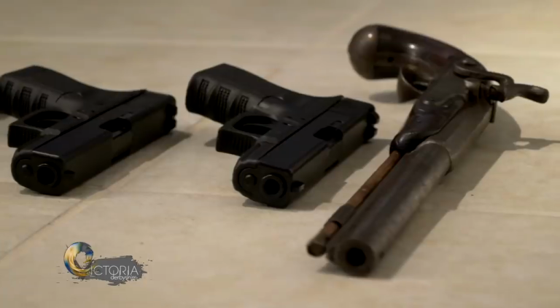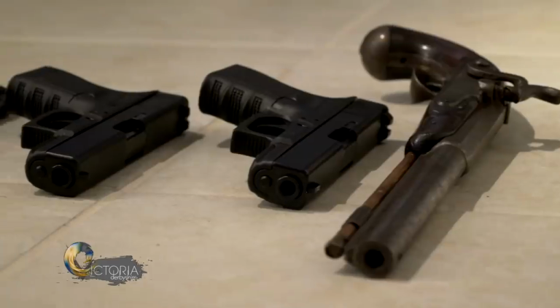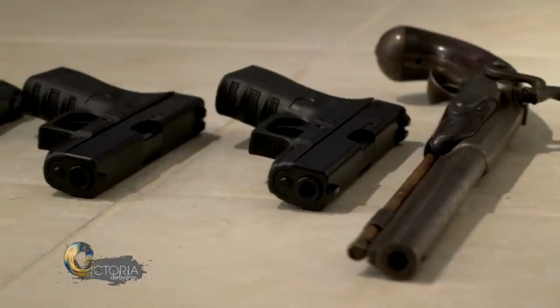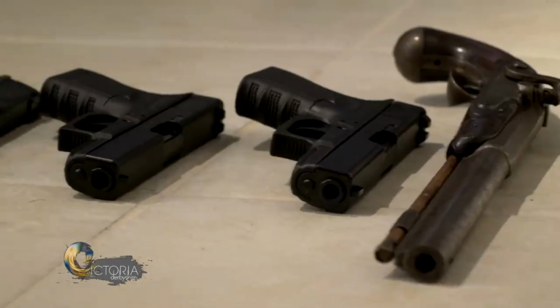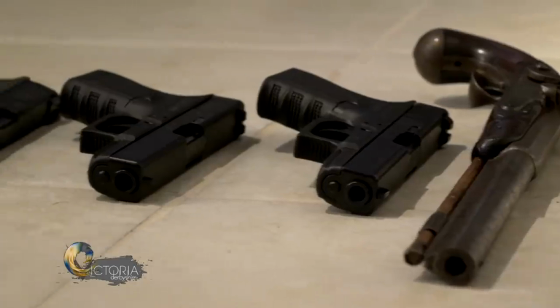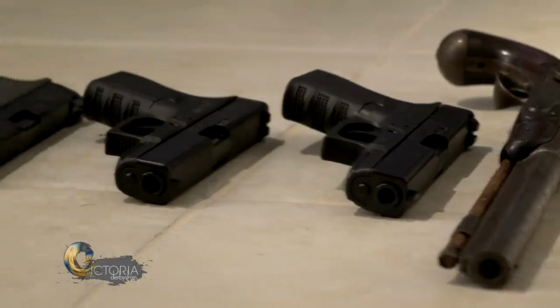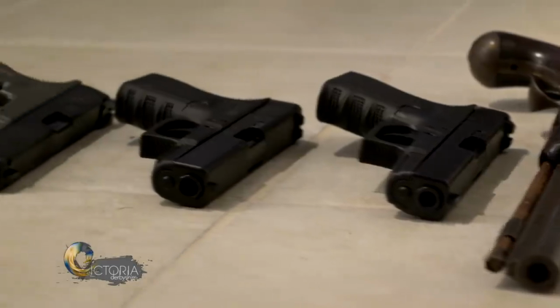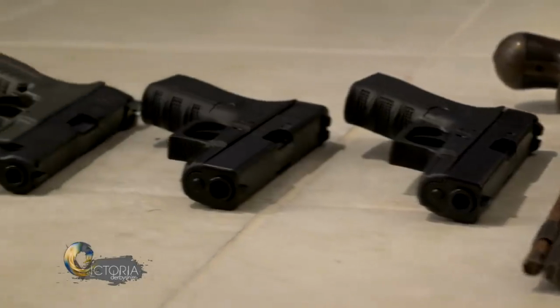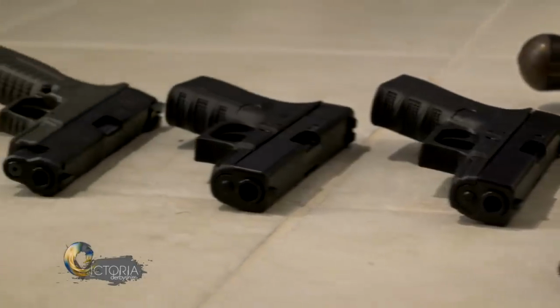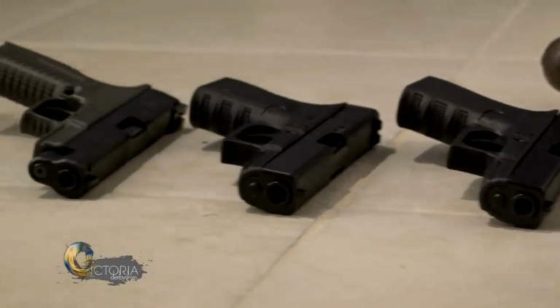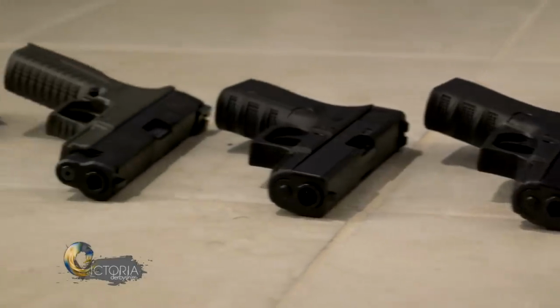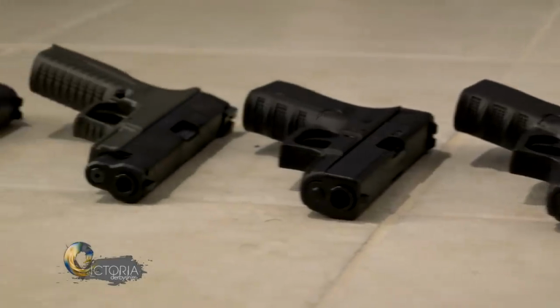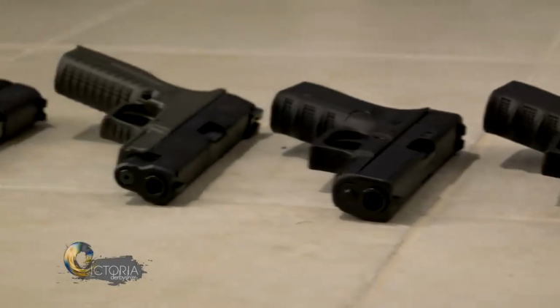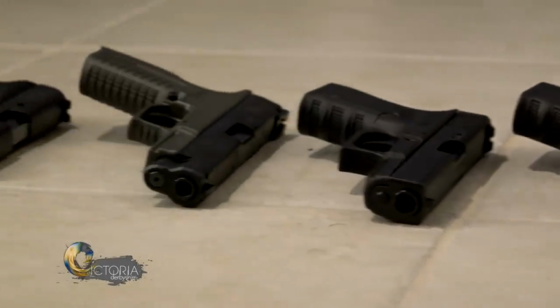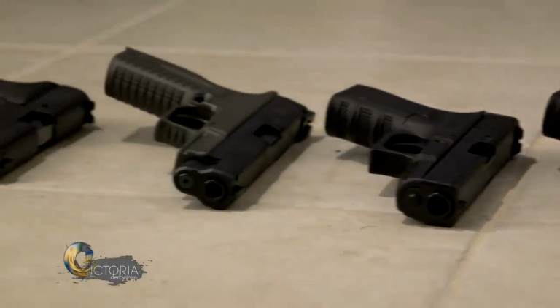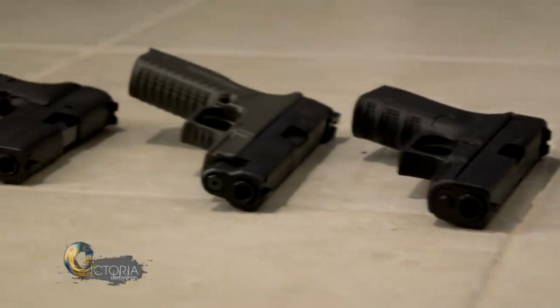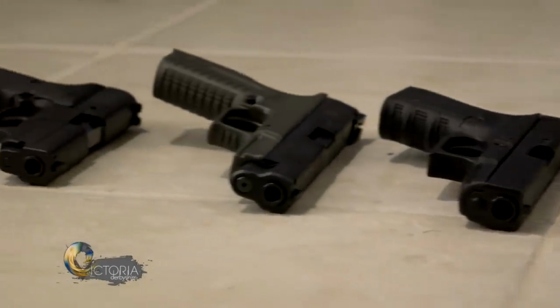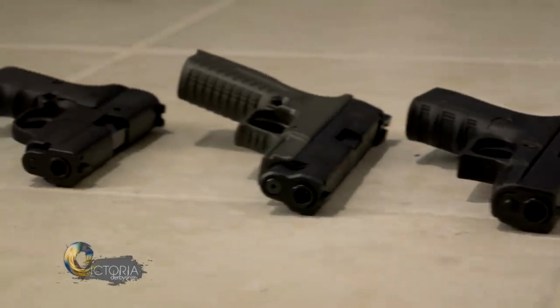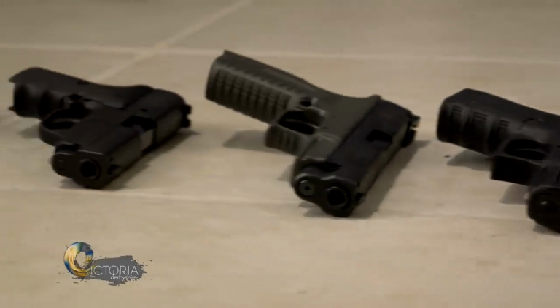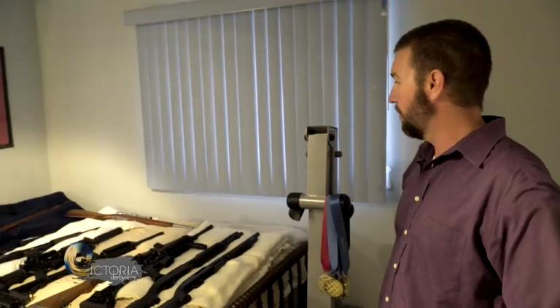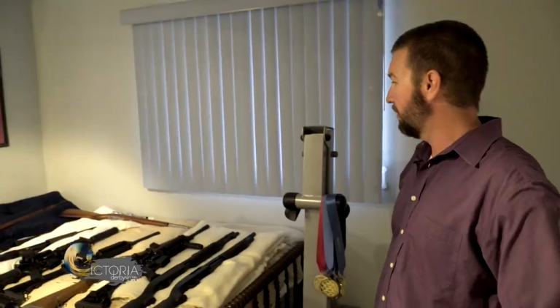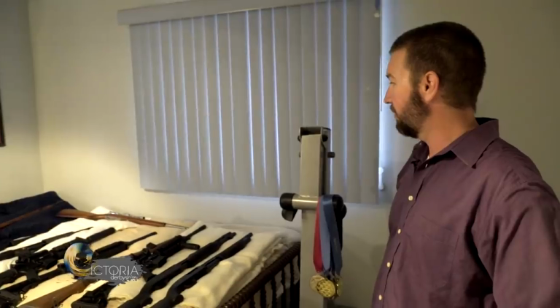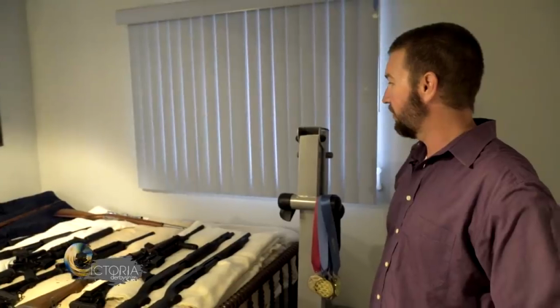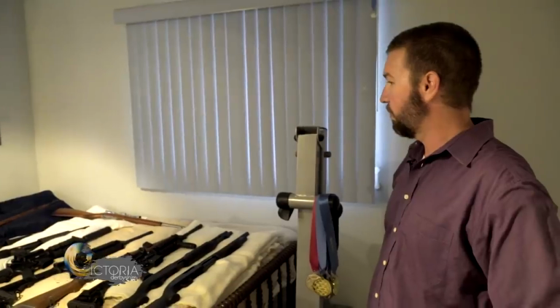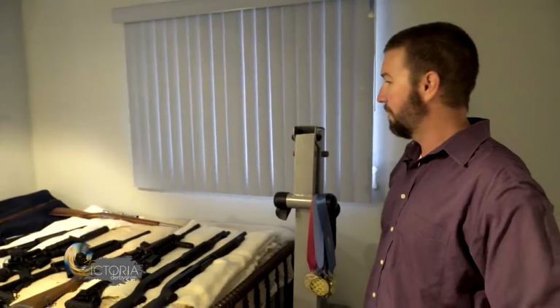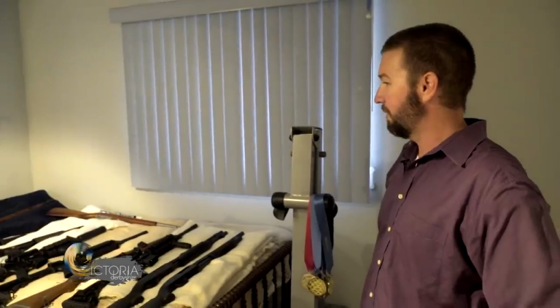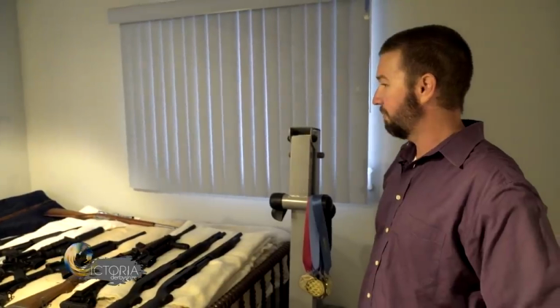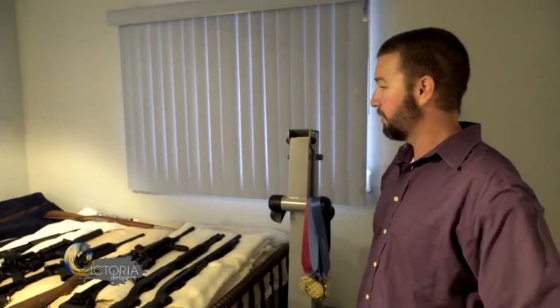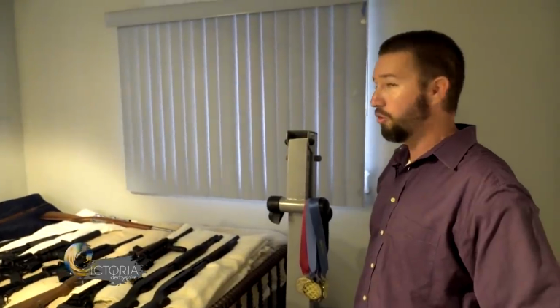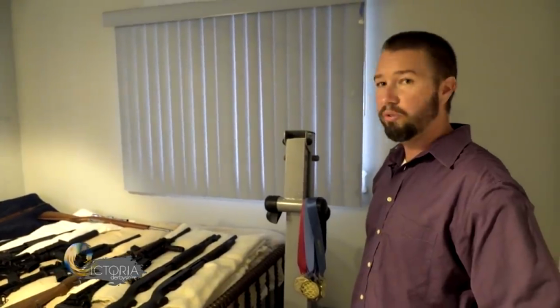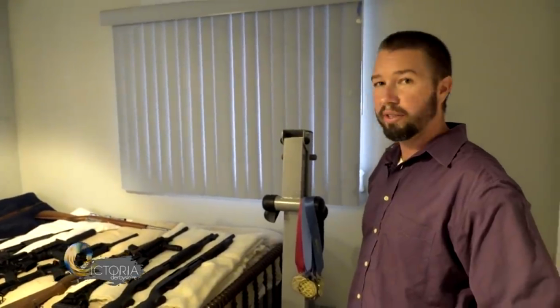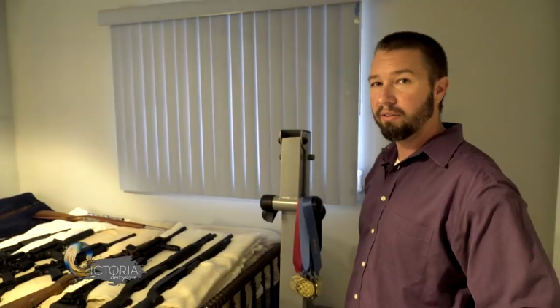I'd like to say there's a method but there really isn't. I just see something I want — it's like women and shoes, I guess.